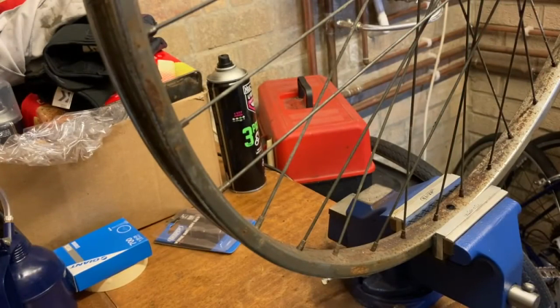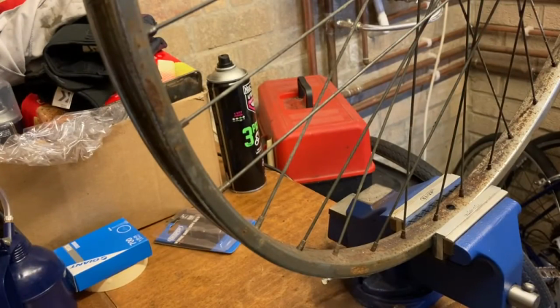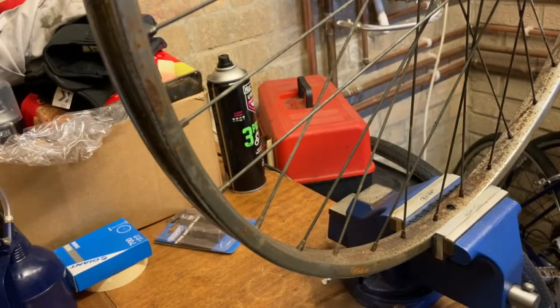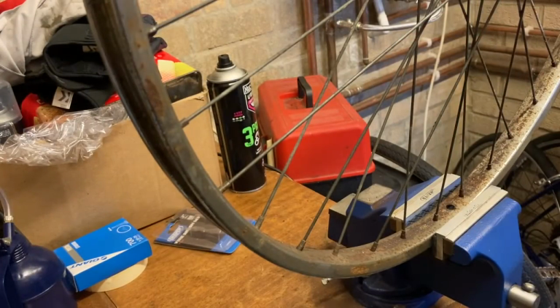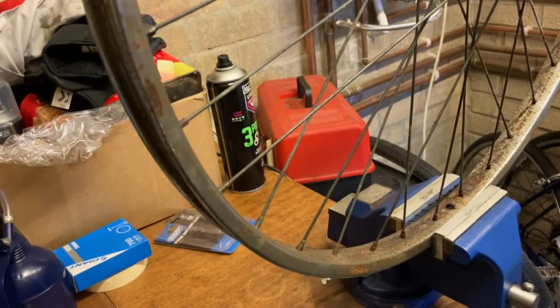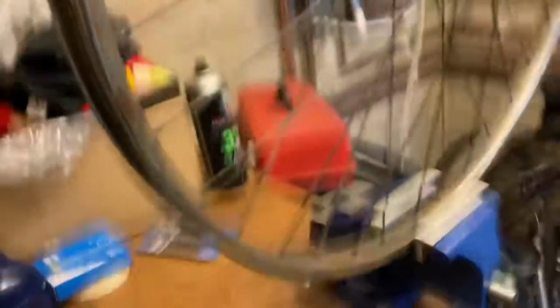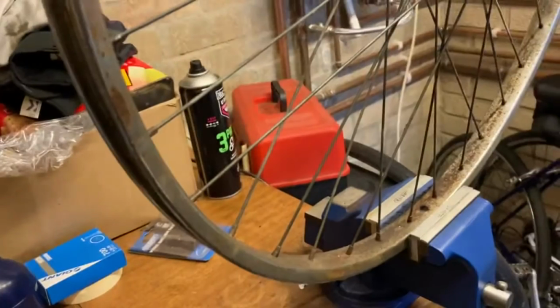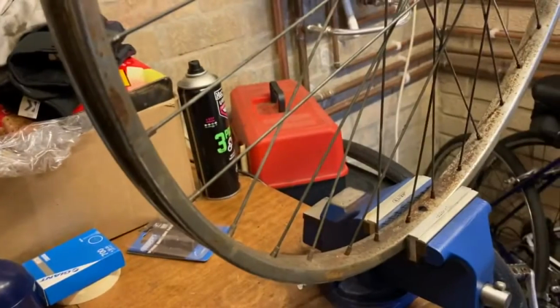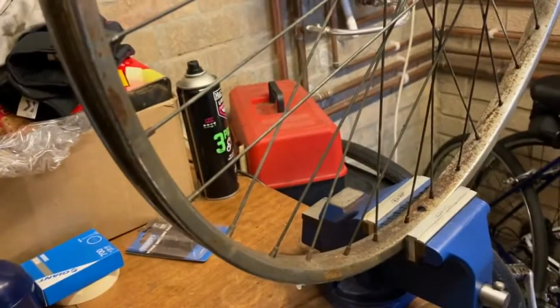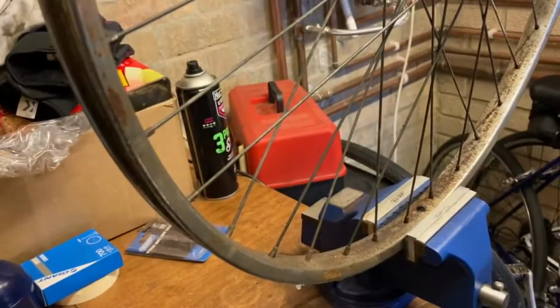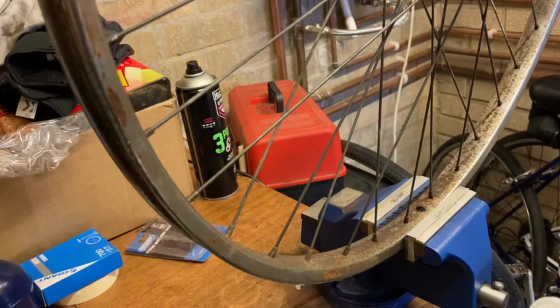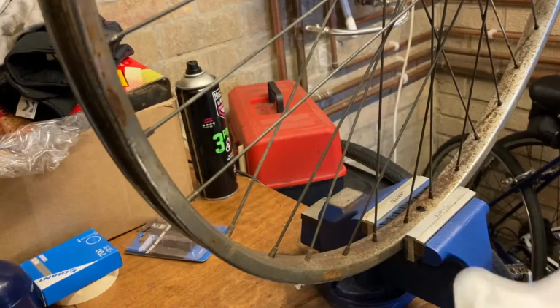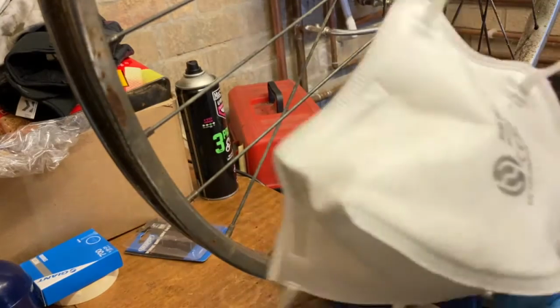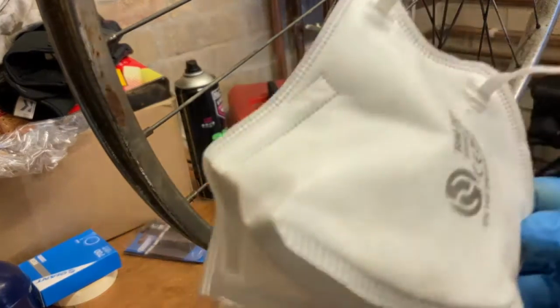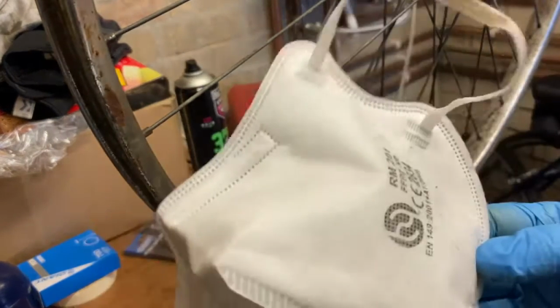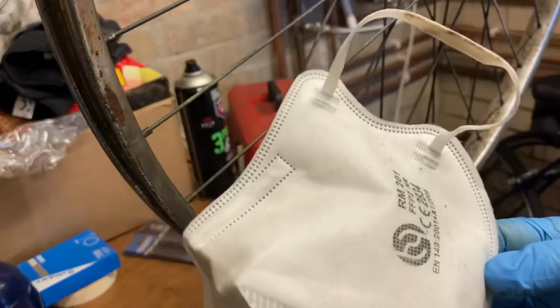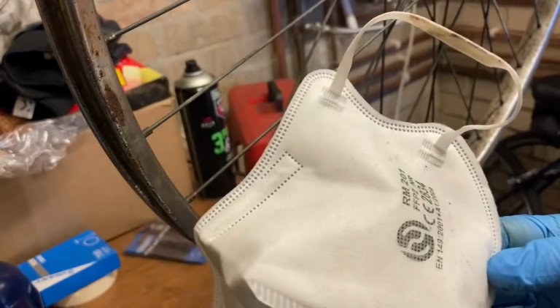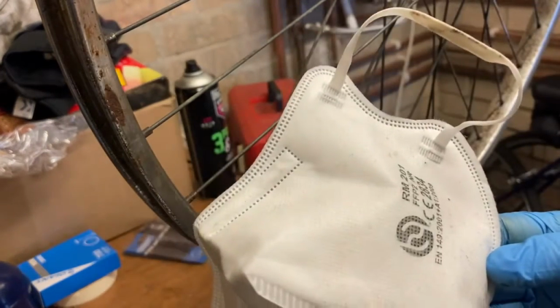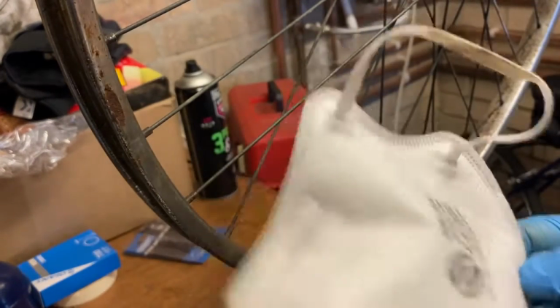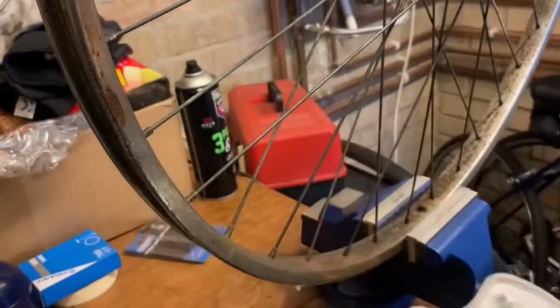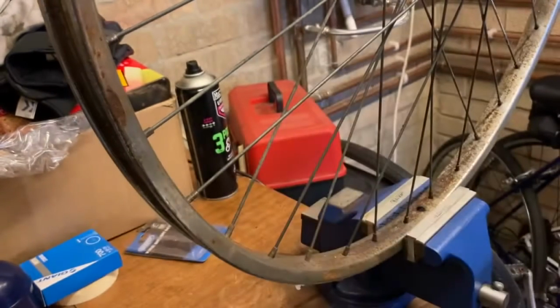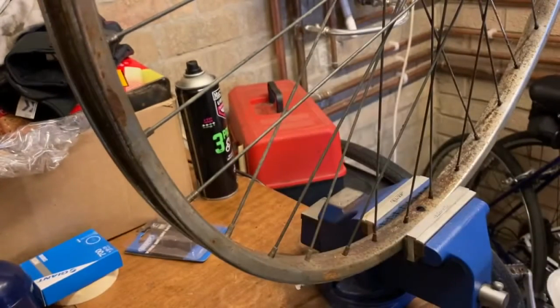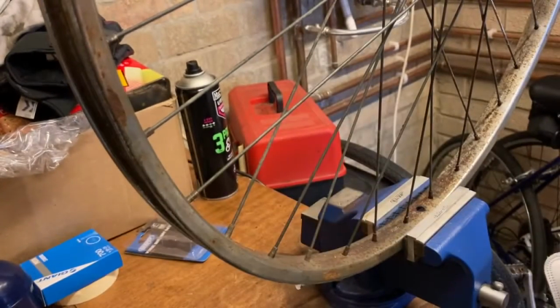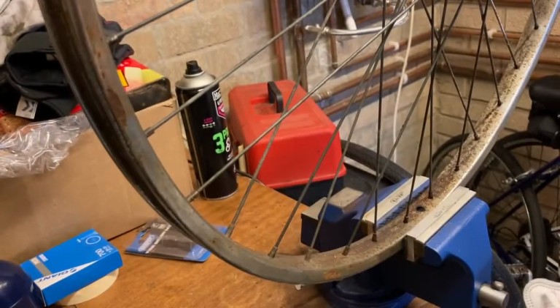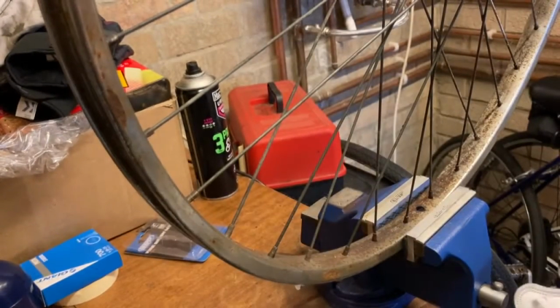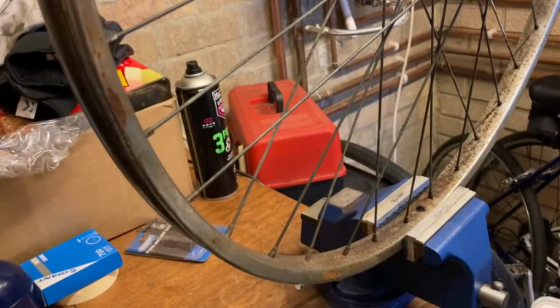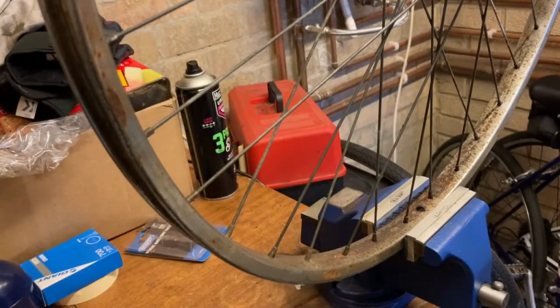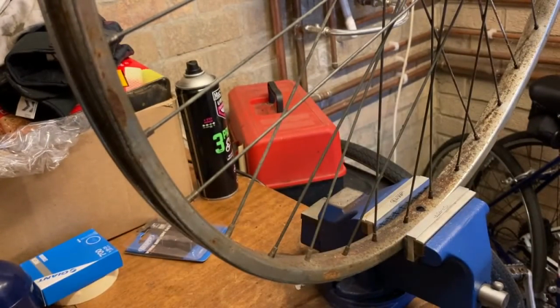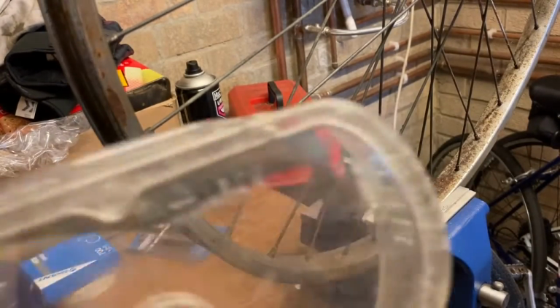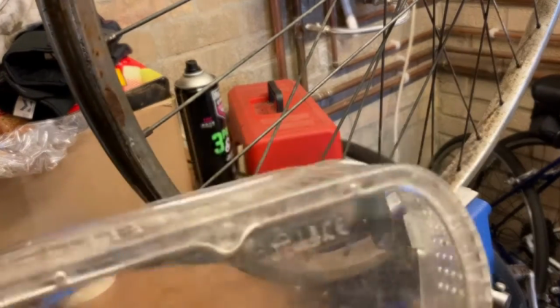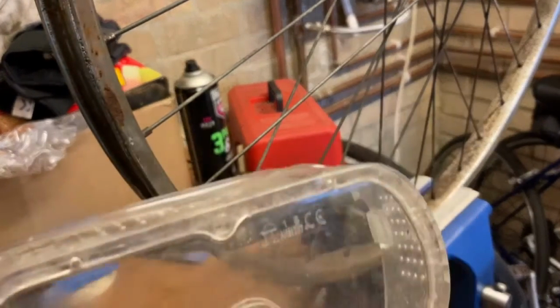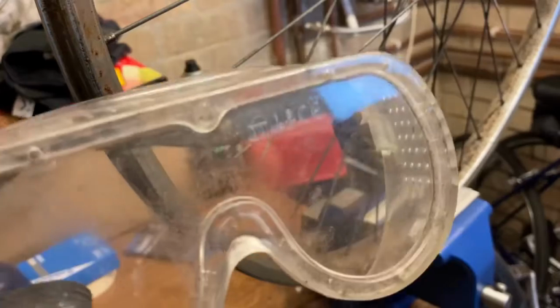When using a wire brush, always wear a mask.